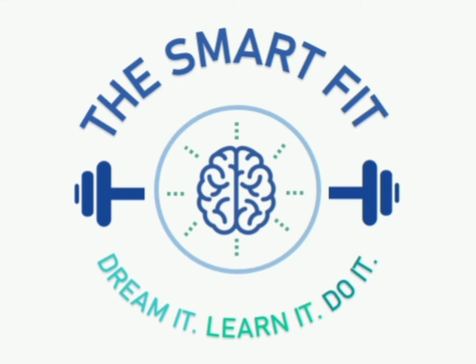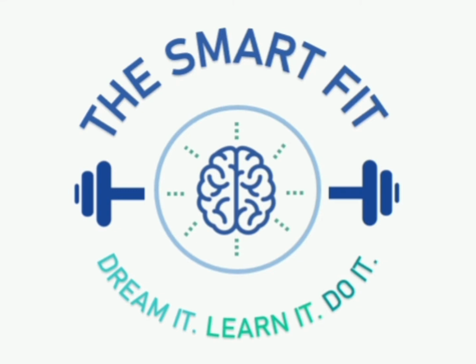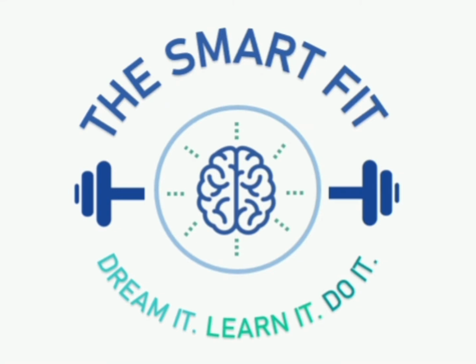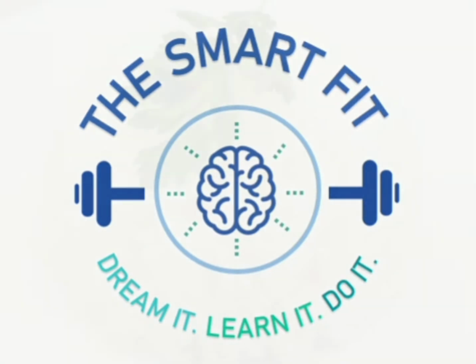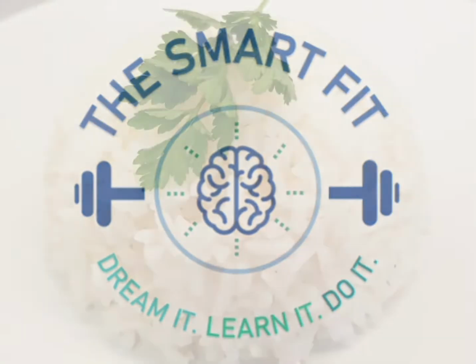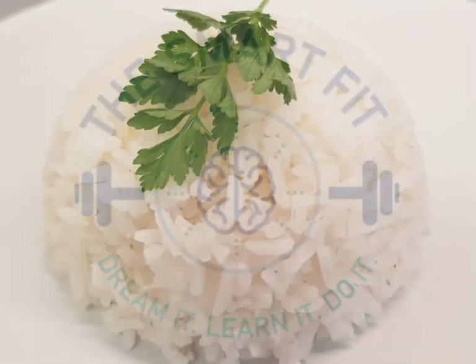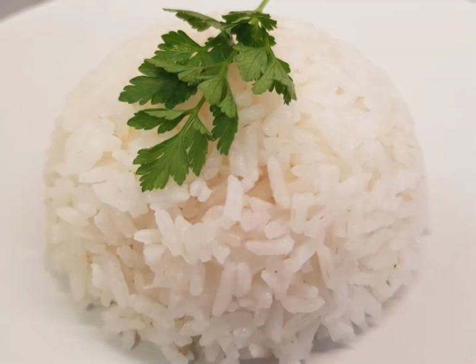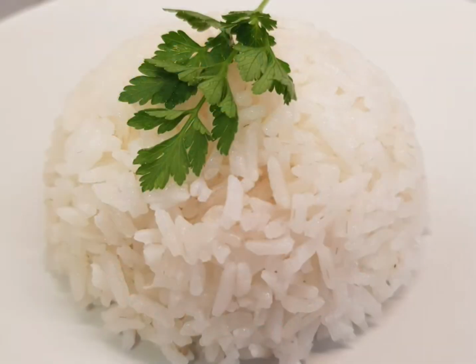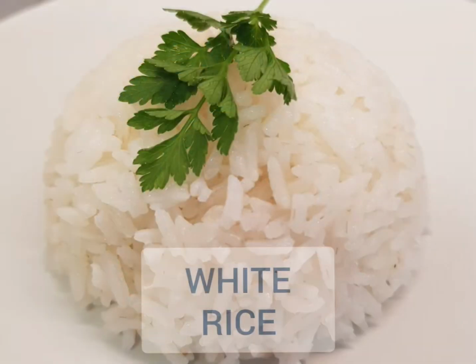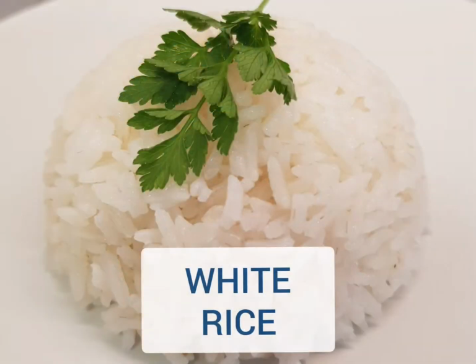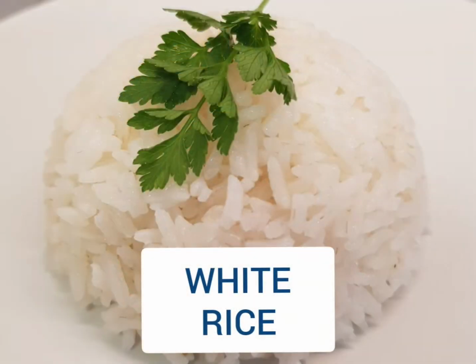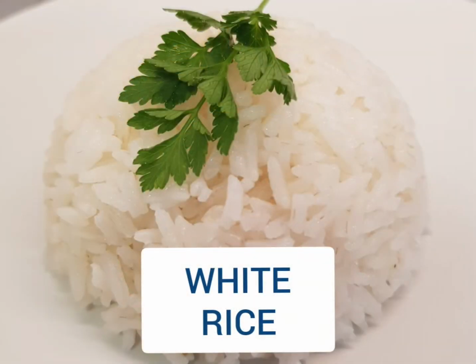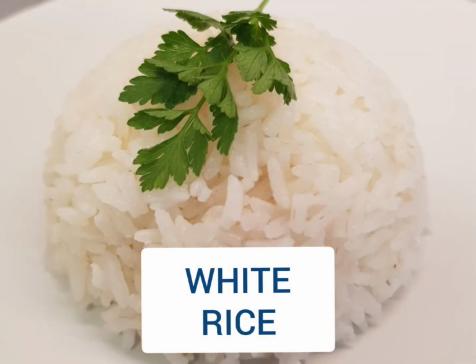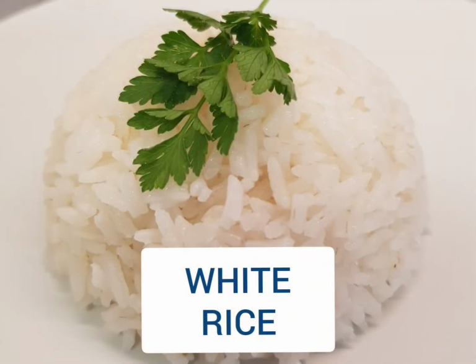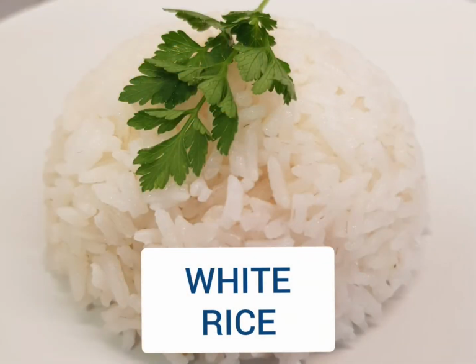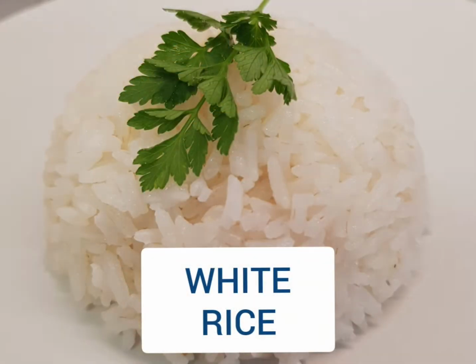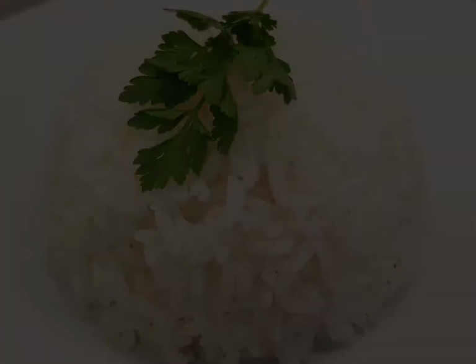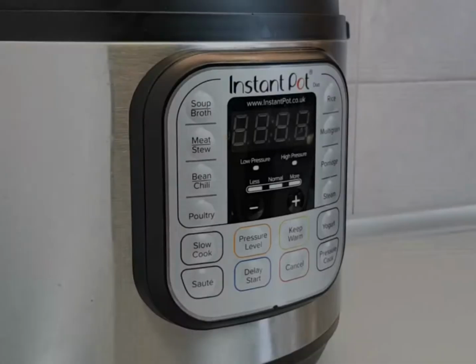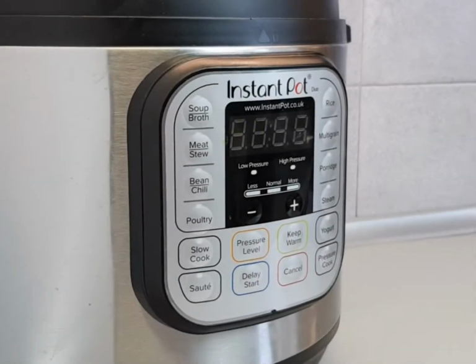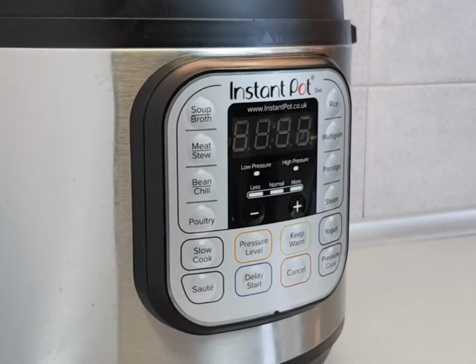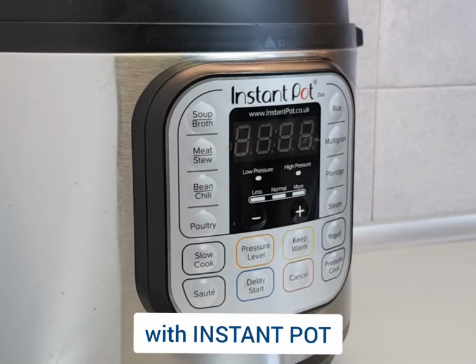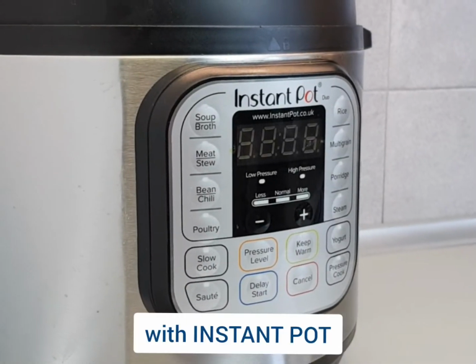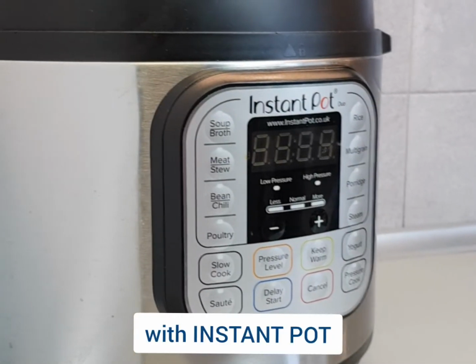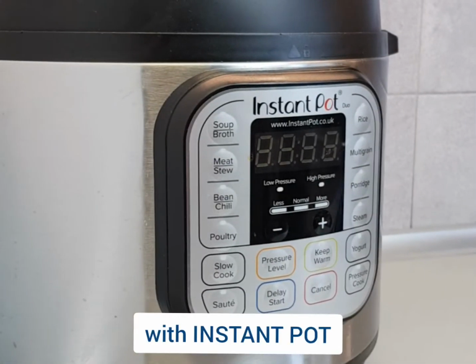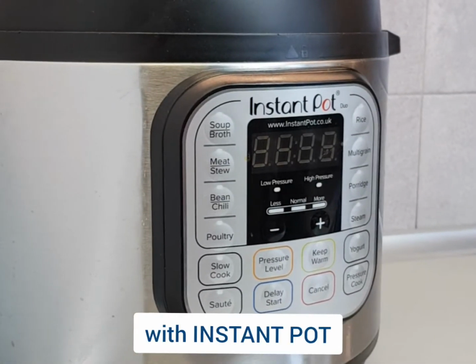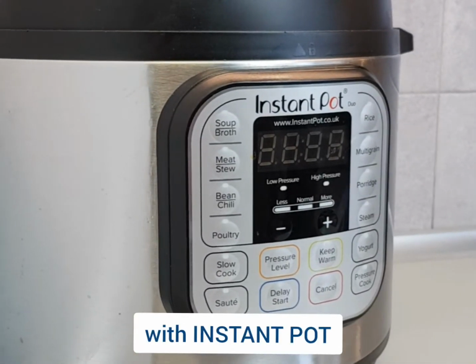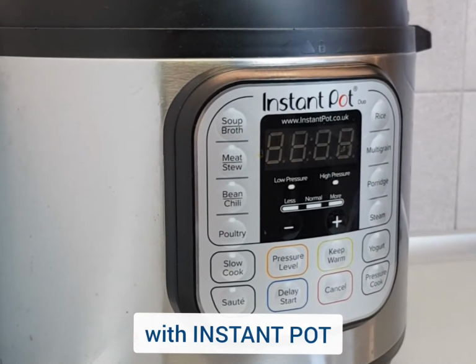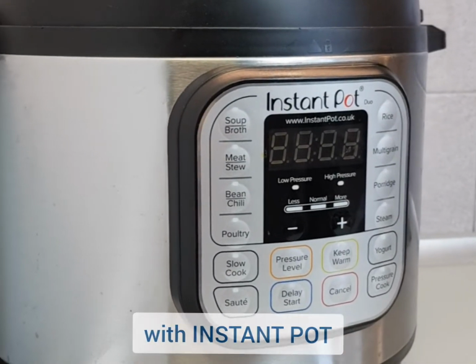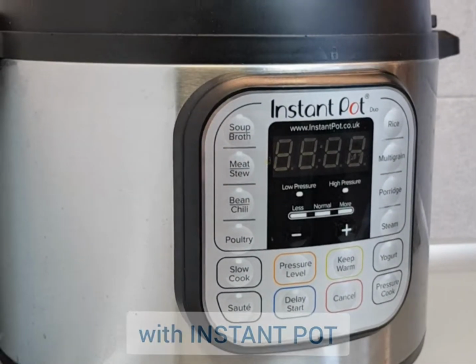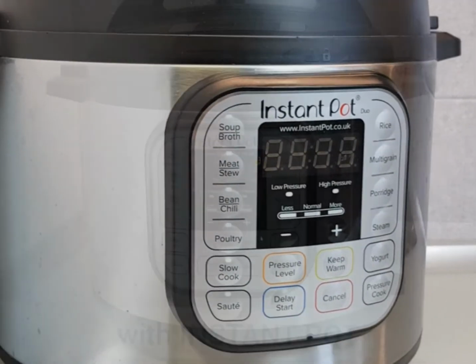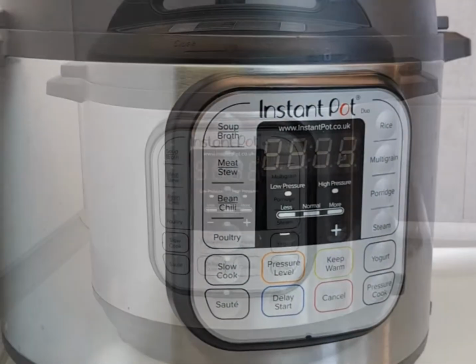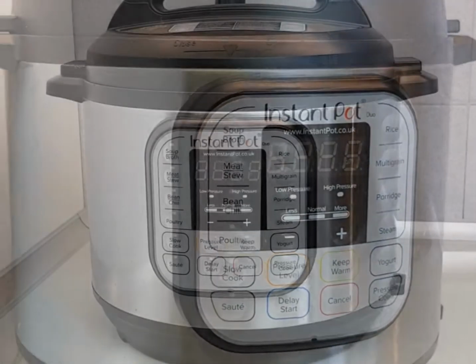Welcome to the Smart Fit. Today's KISS recipe is white rice, and we're going to be using the Instant Pot to make it really simple.